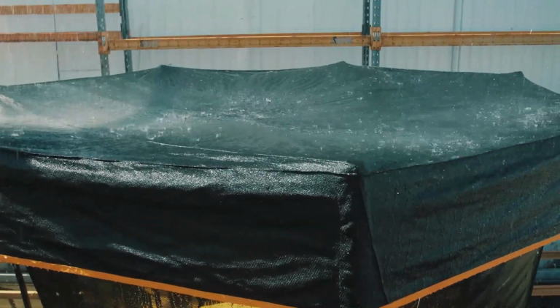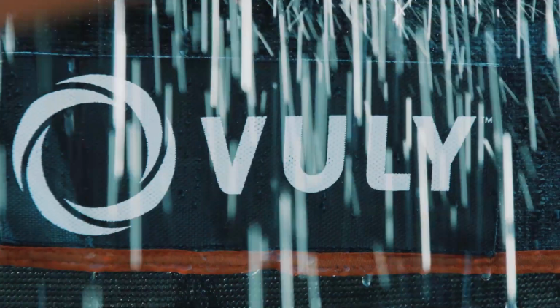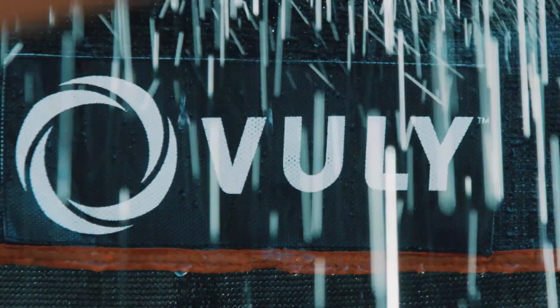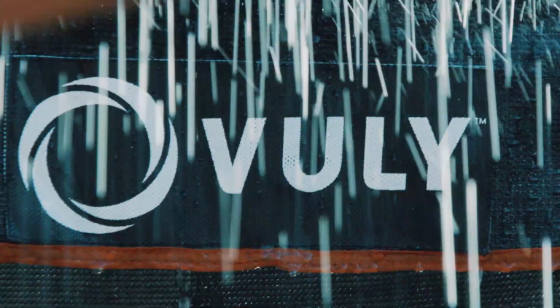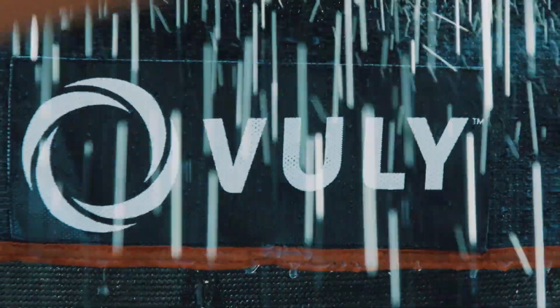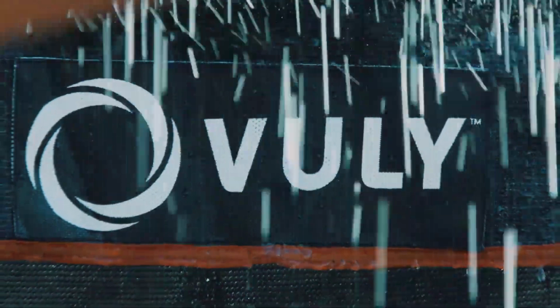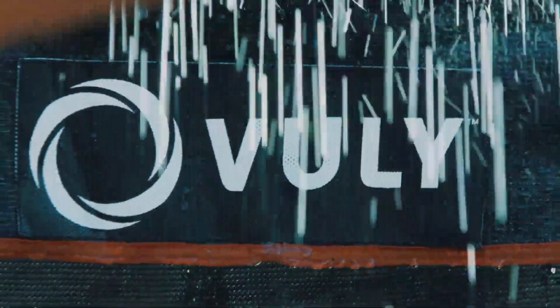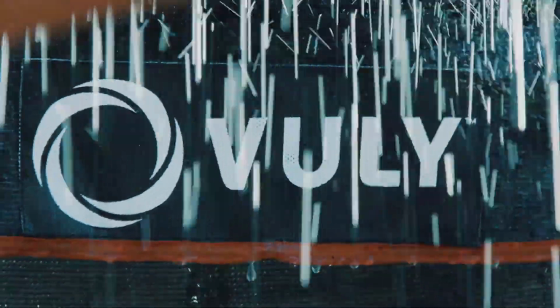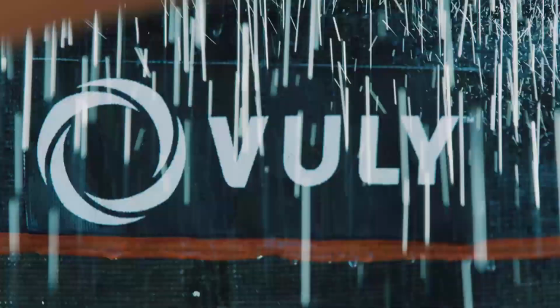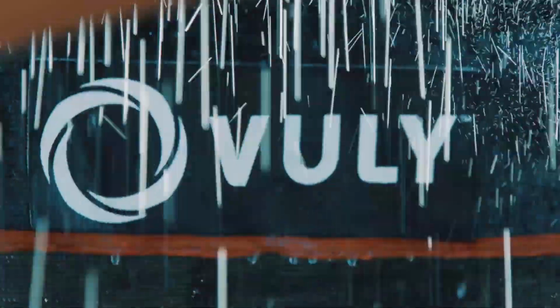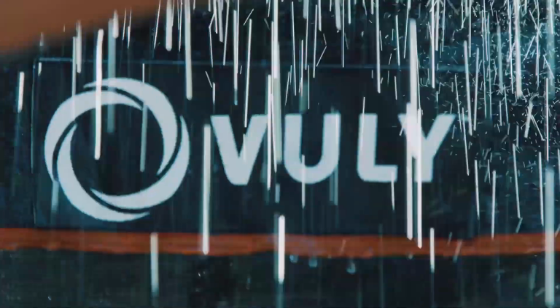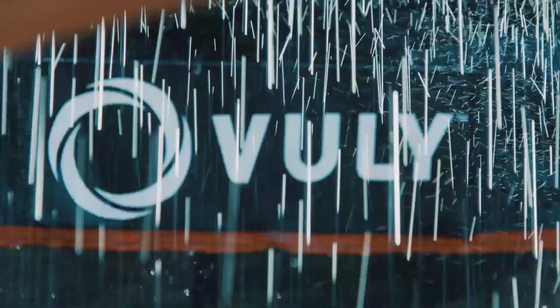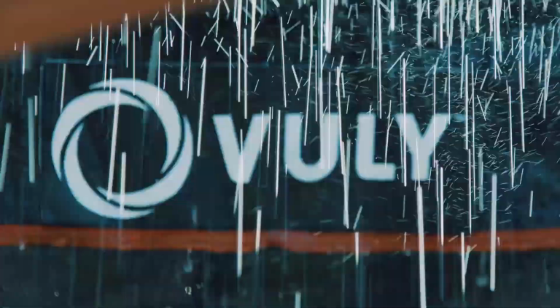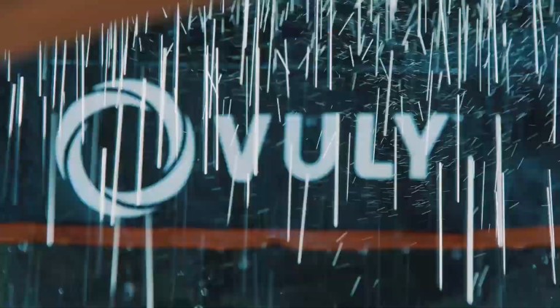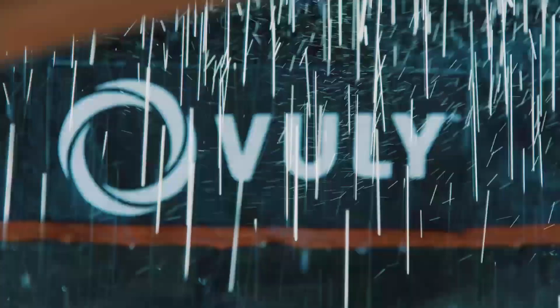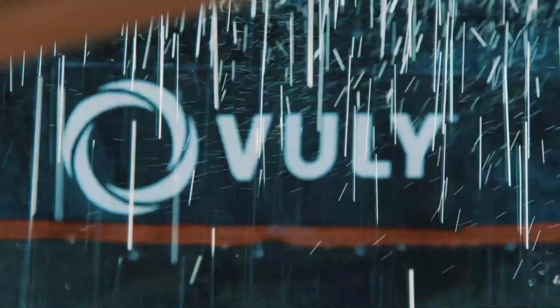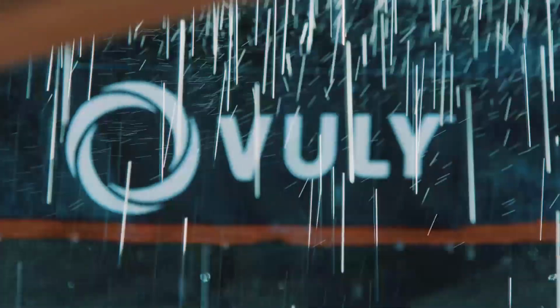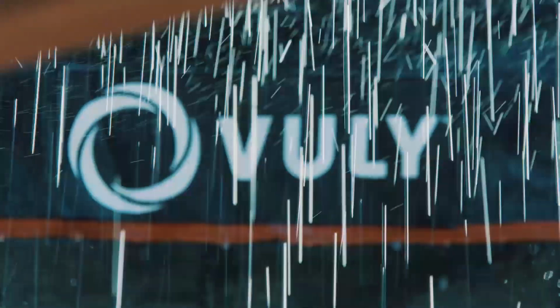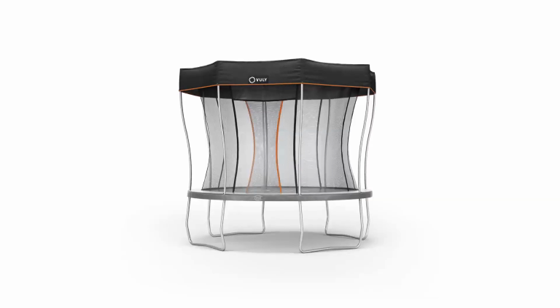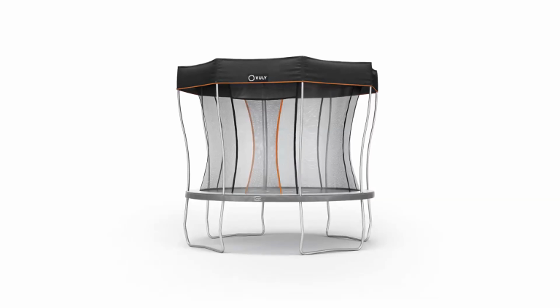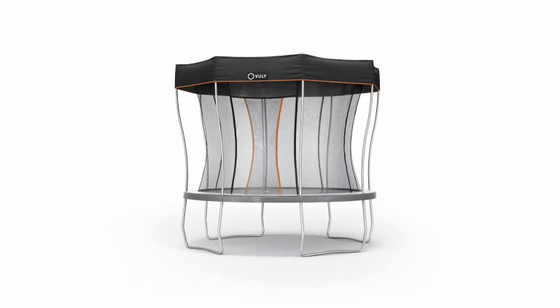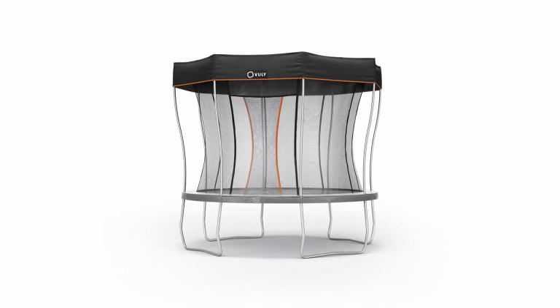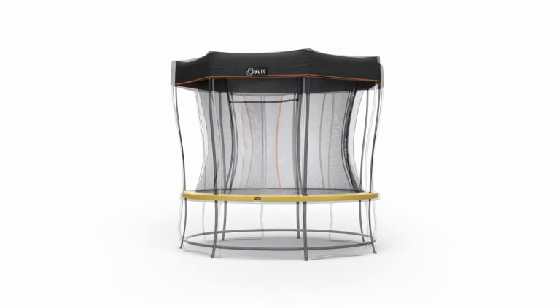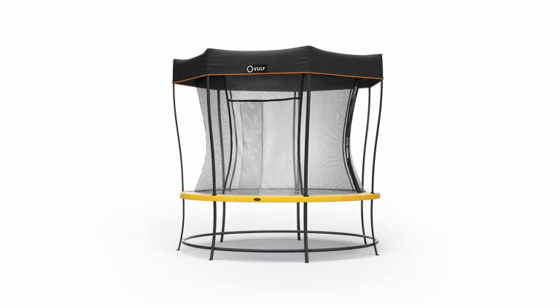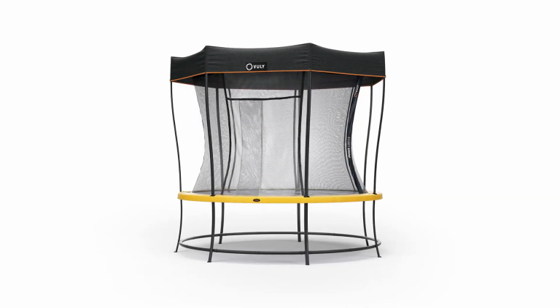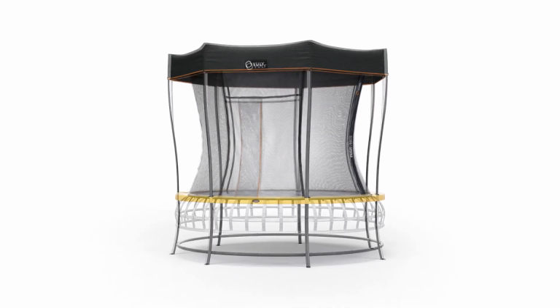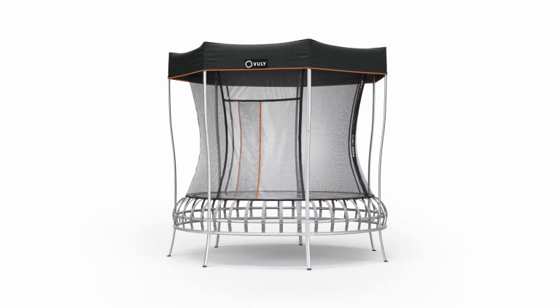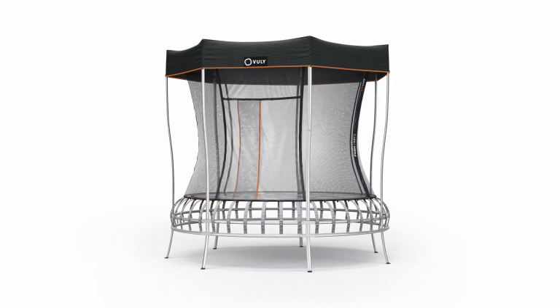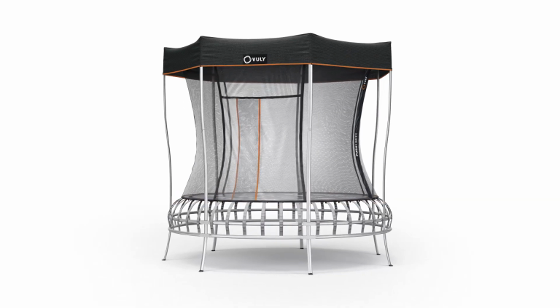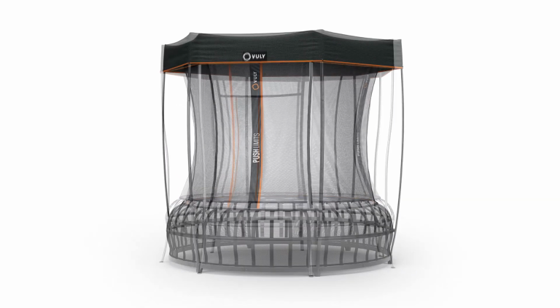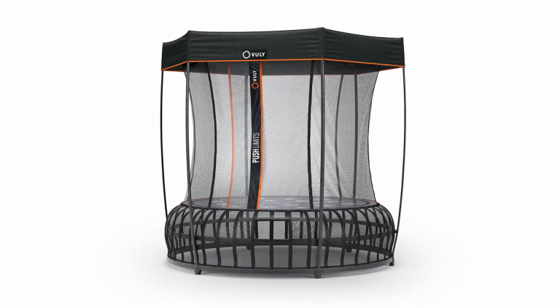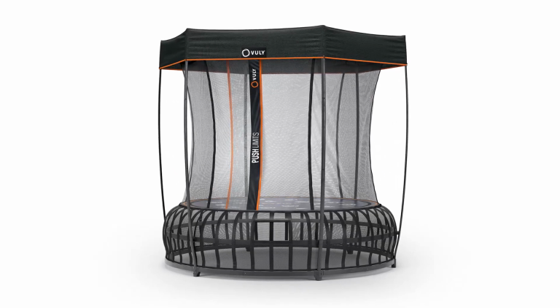The new Stronger Shade Cover, now available for every Vully trampoline.